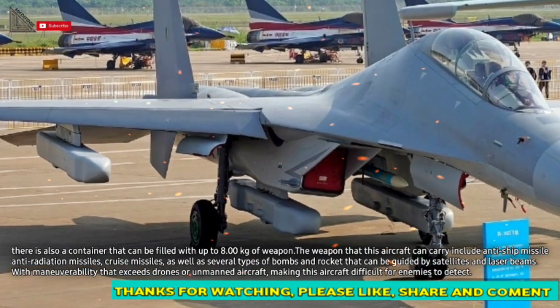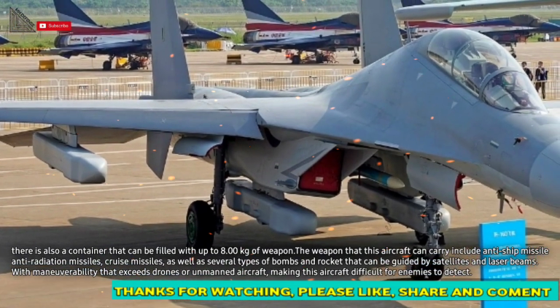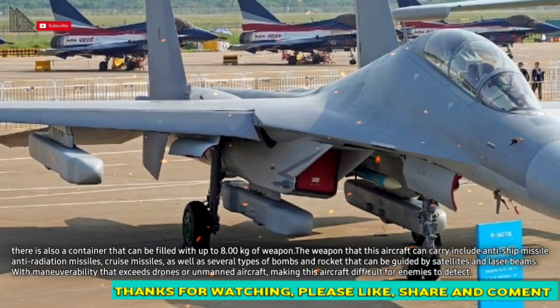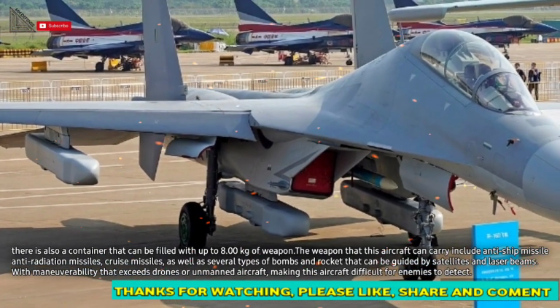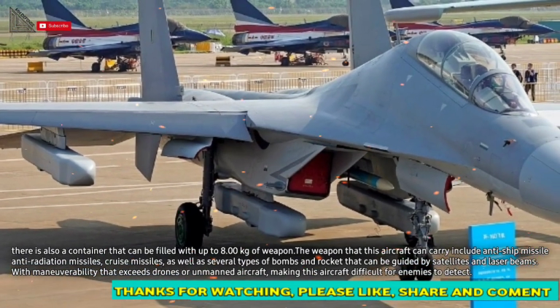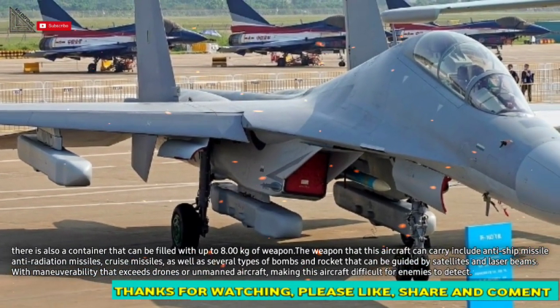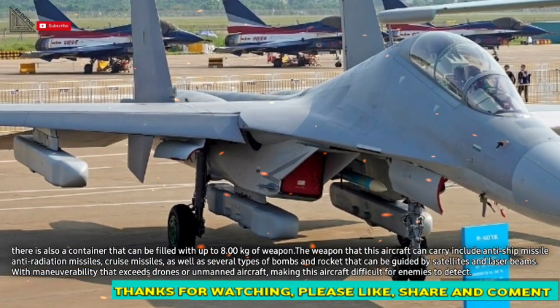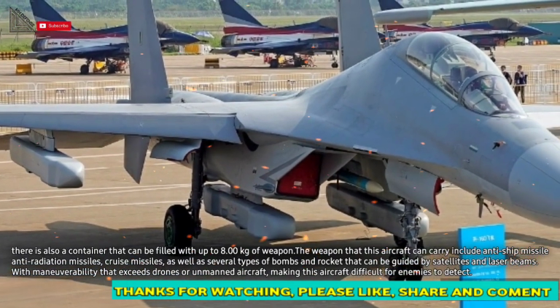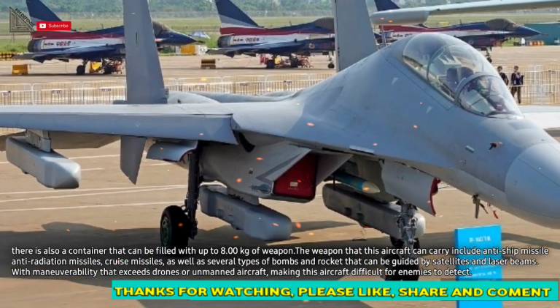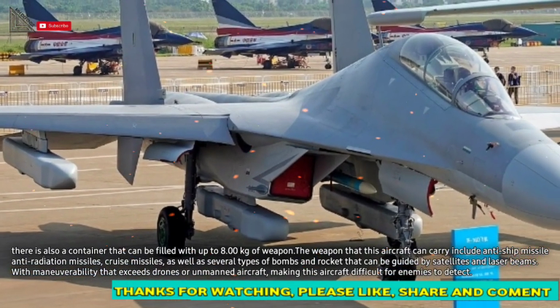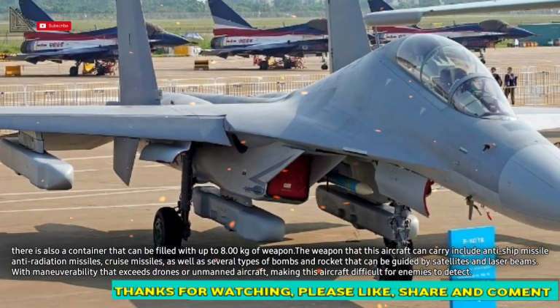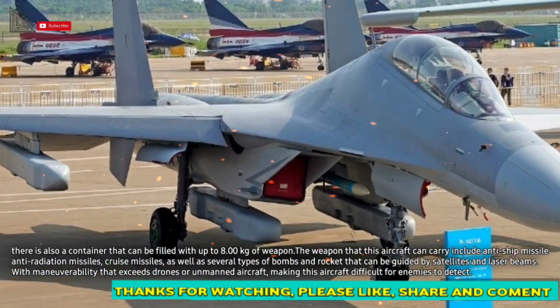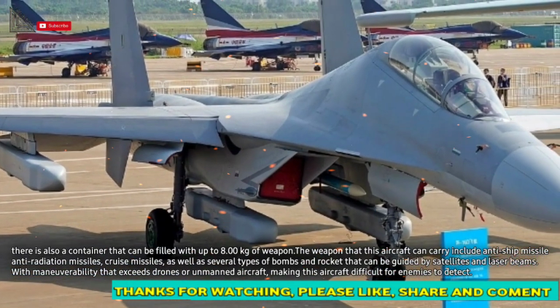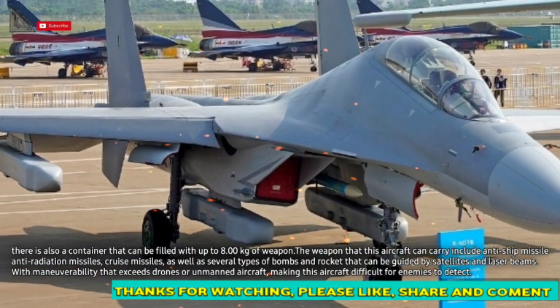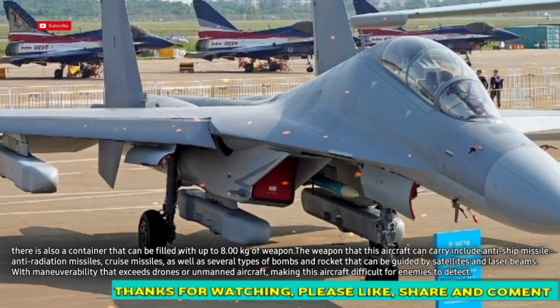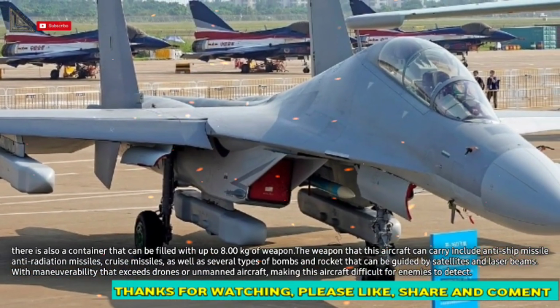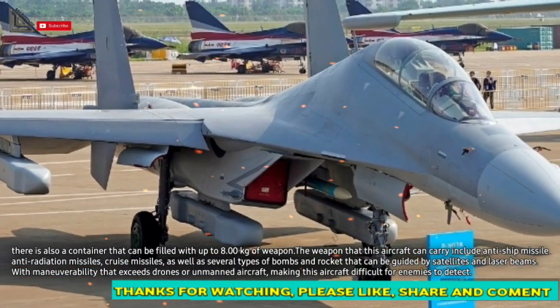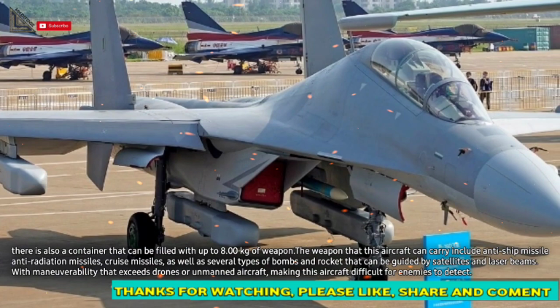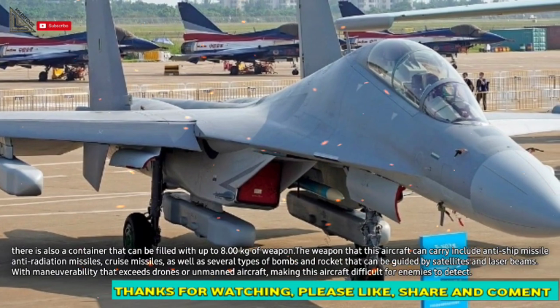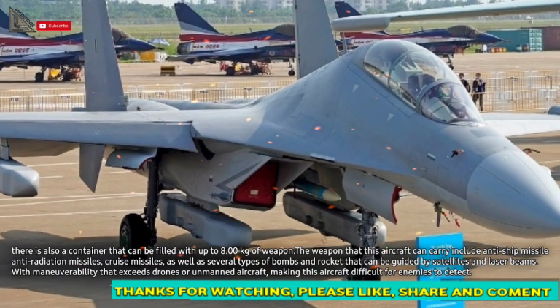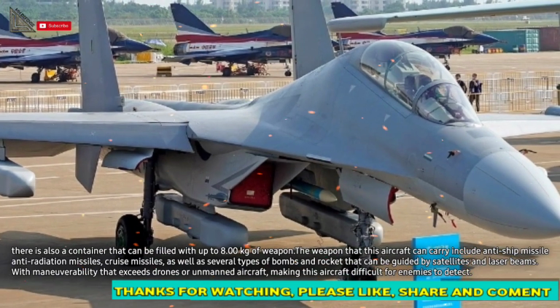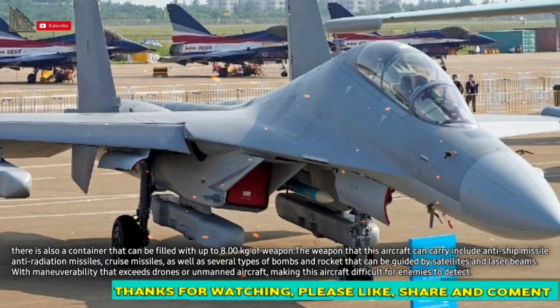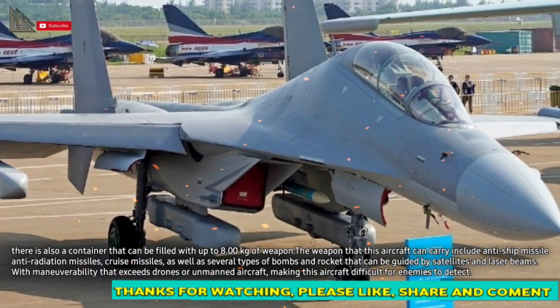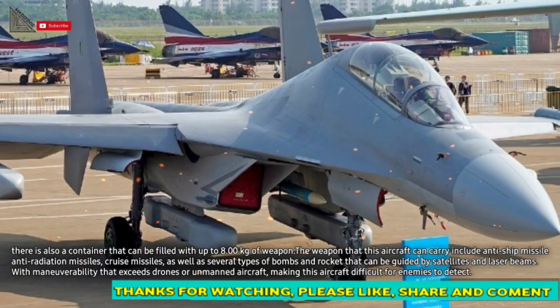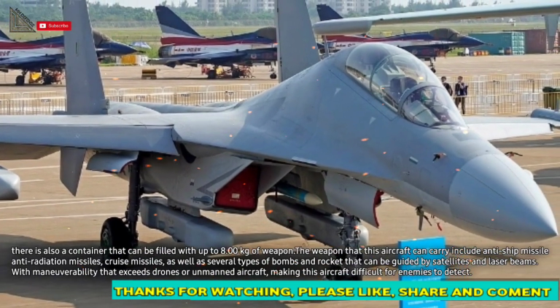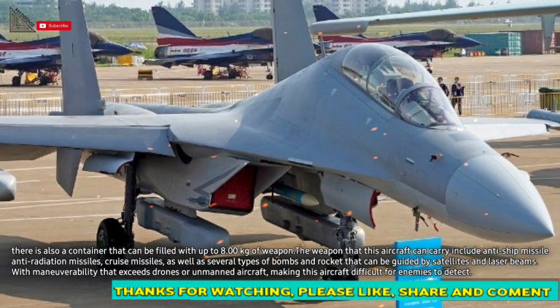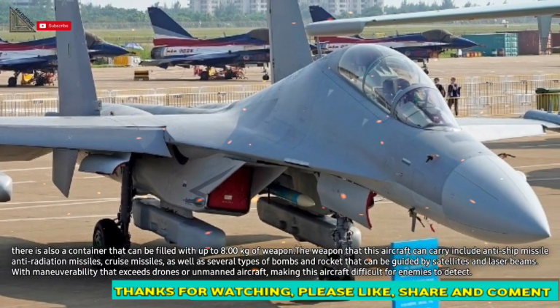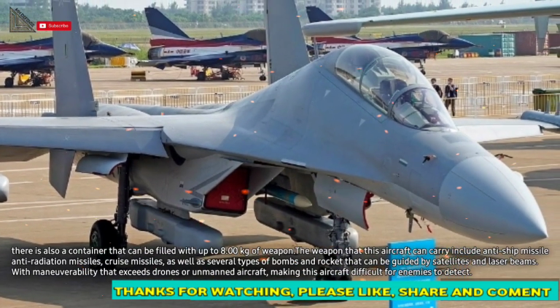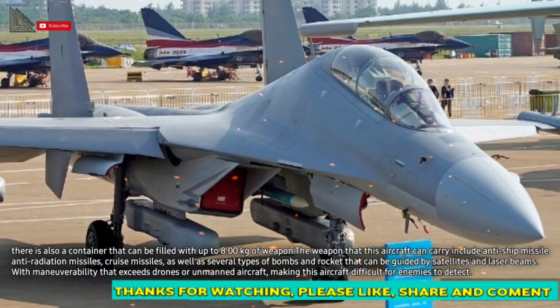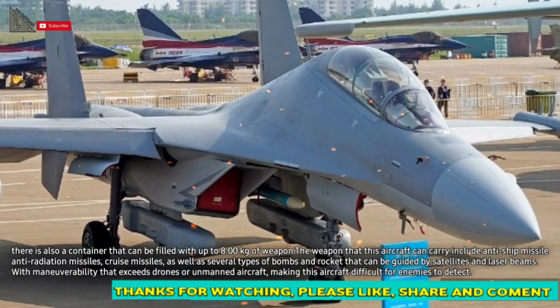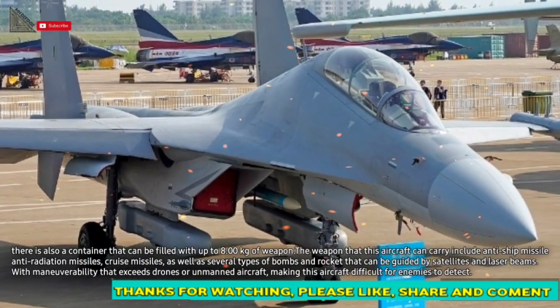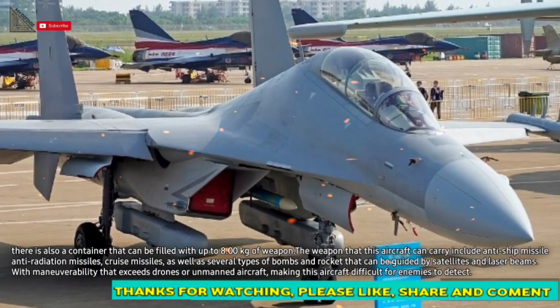With maneuverability that exceeds drones or unmanned aircraft, this aircraft is difficult for enemies to detect.